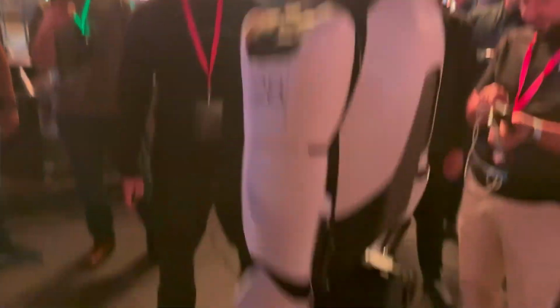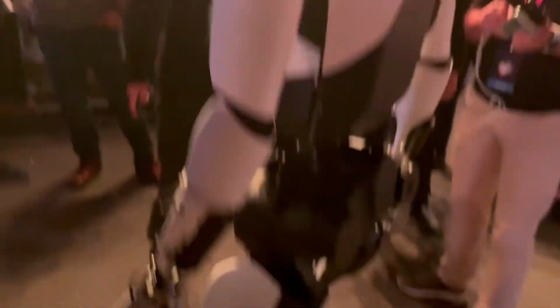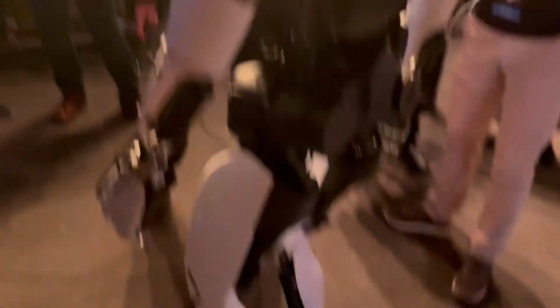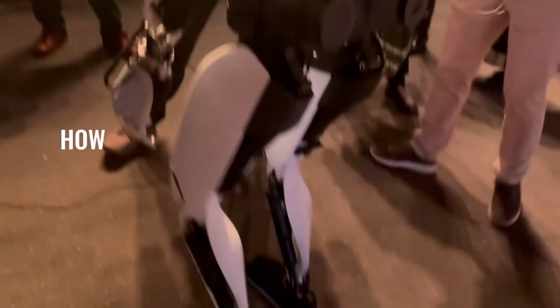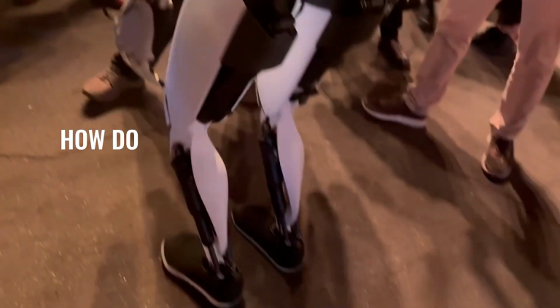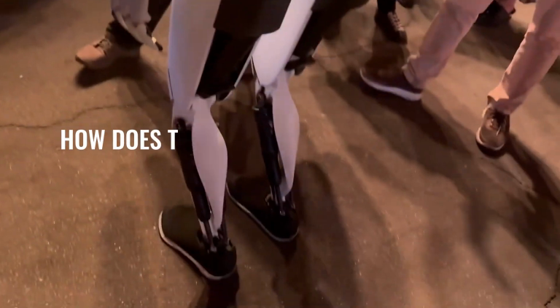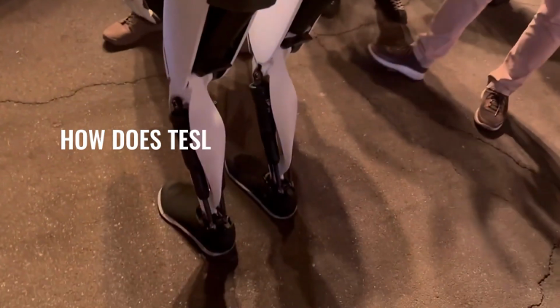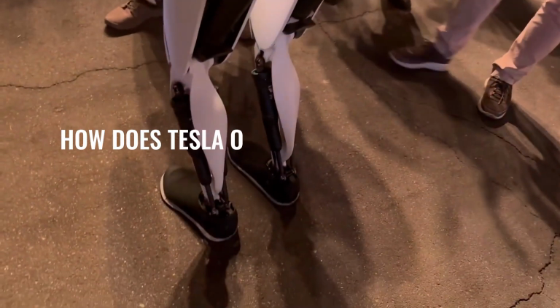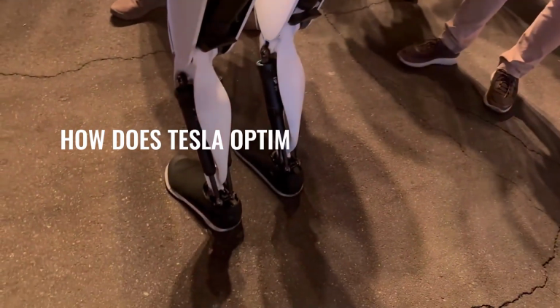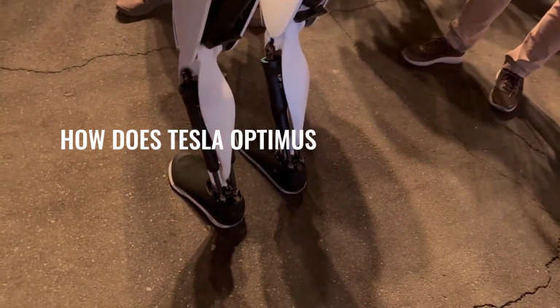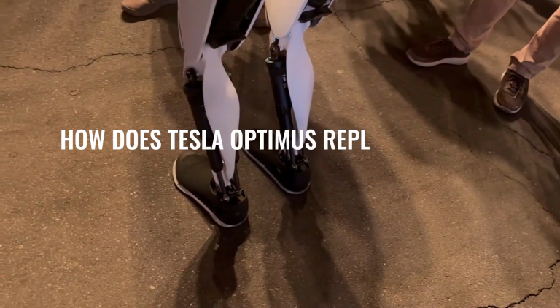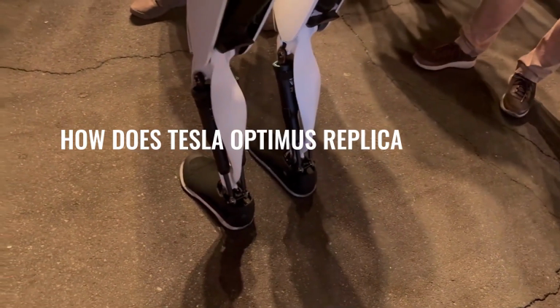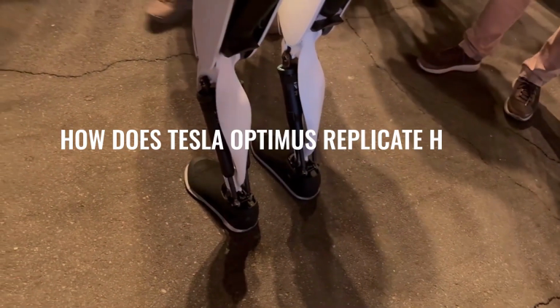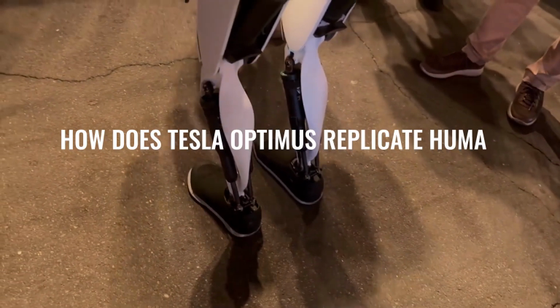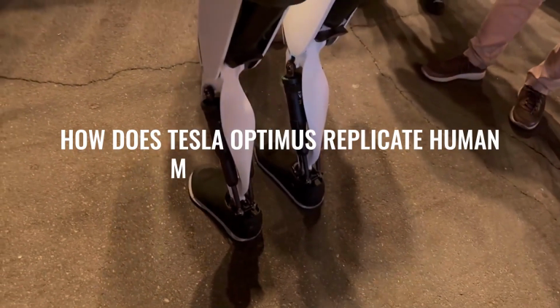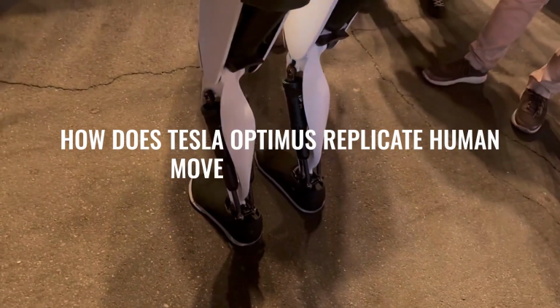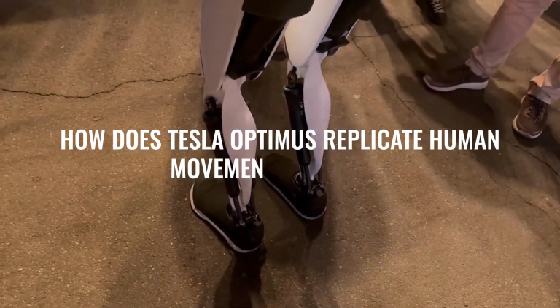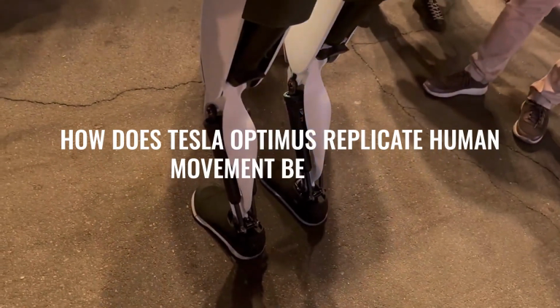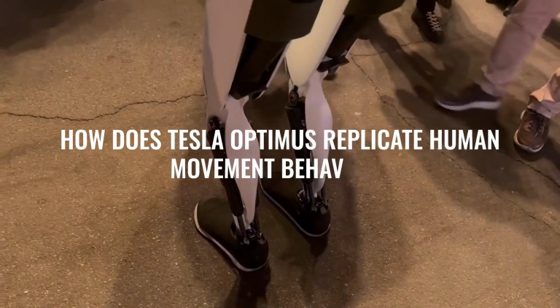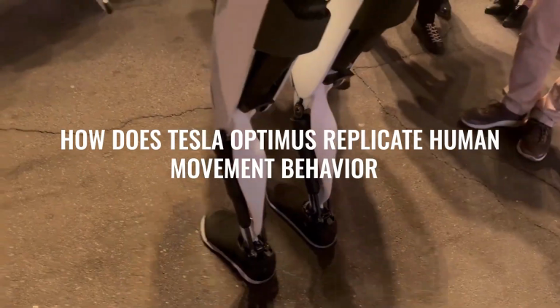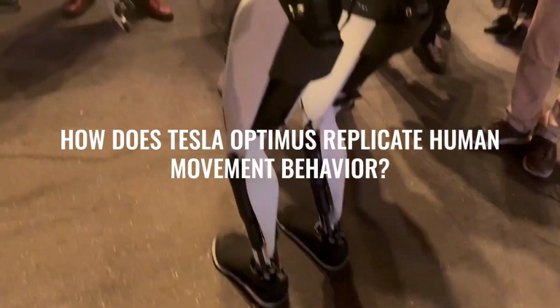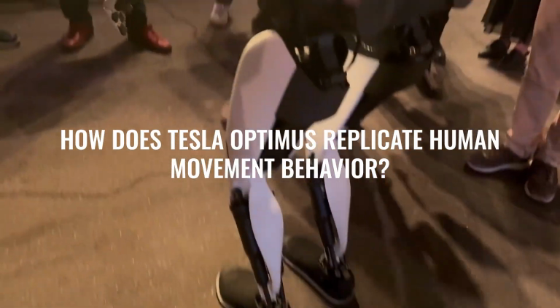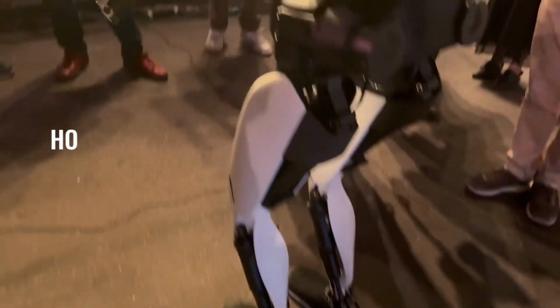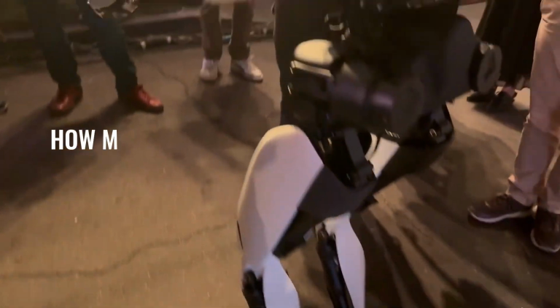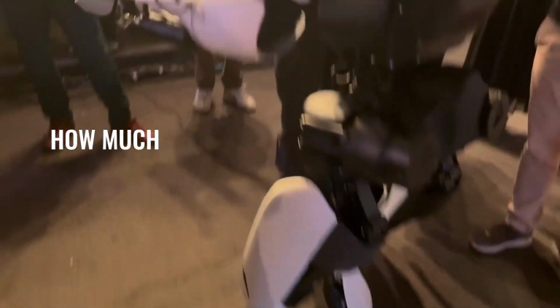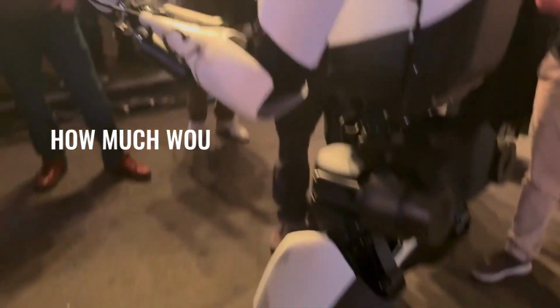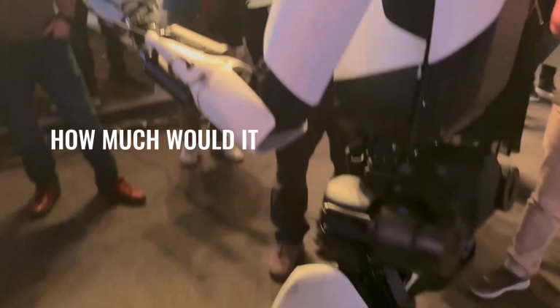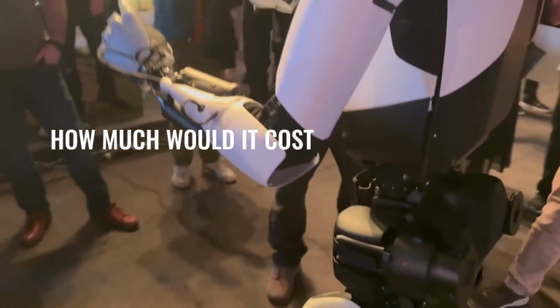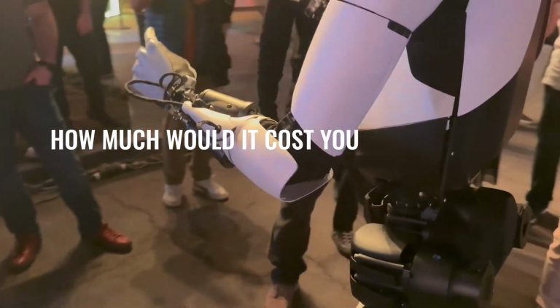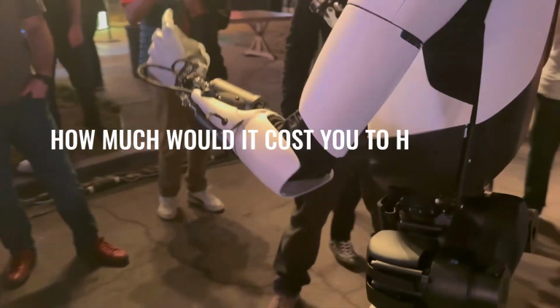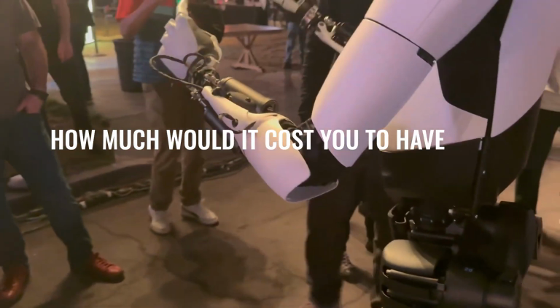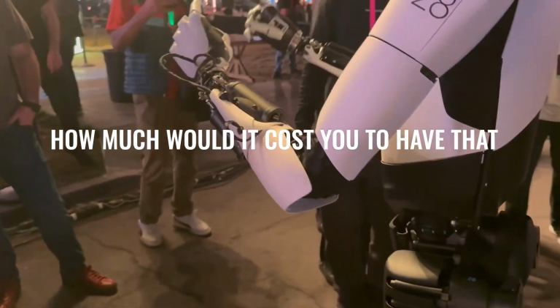So, how does Tesla Optimus replicate human movement behavior, and how much would it cost you to have that?